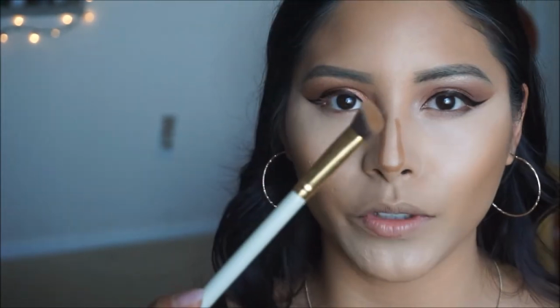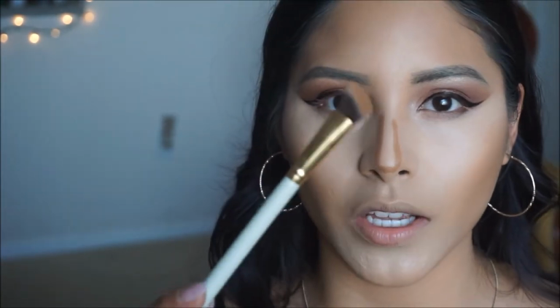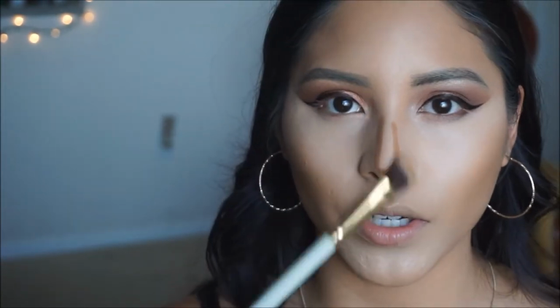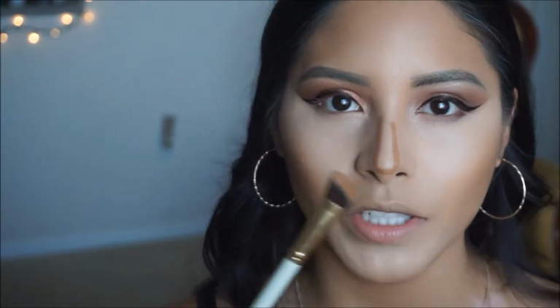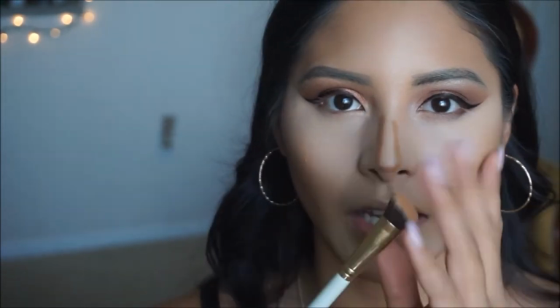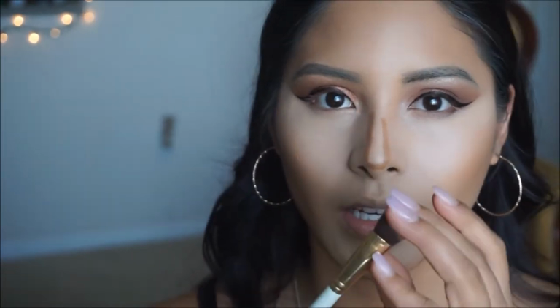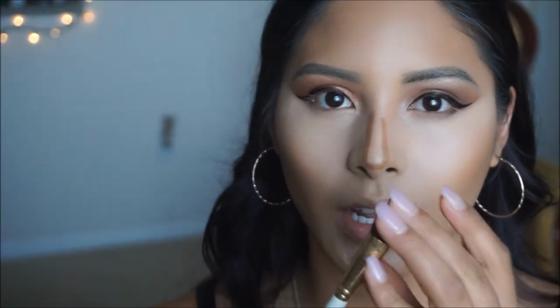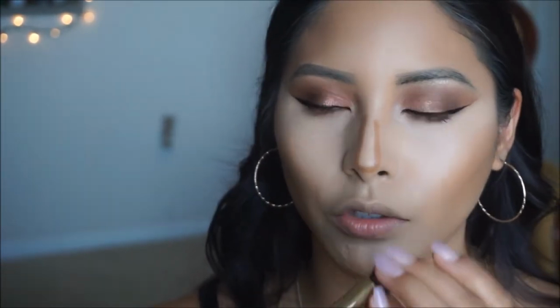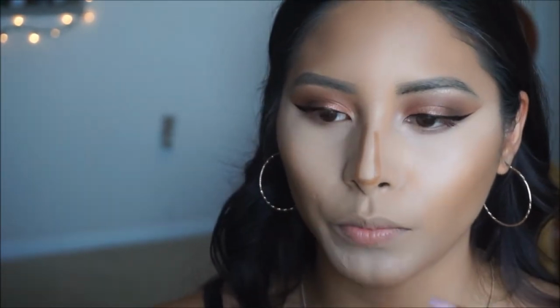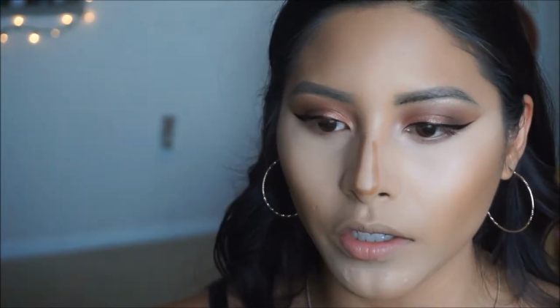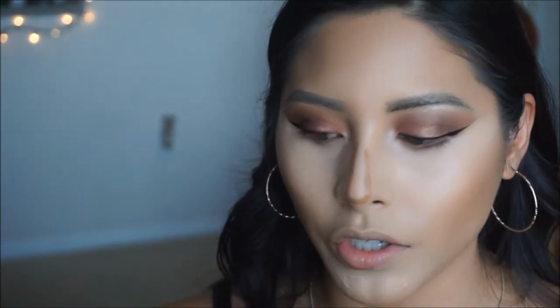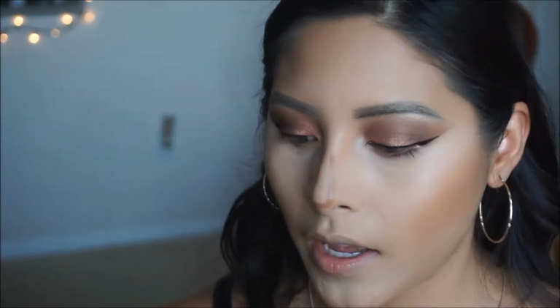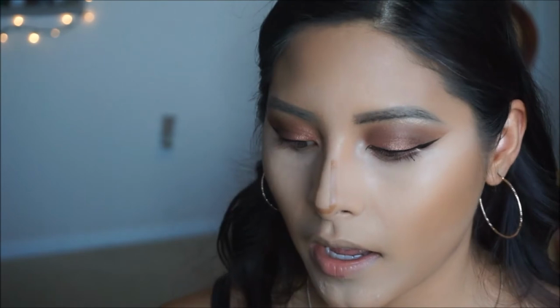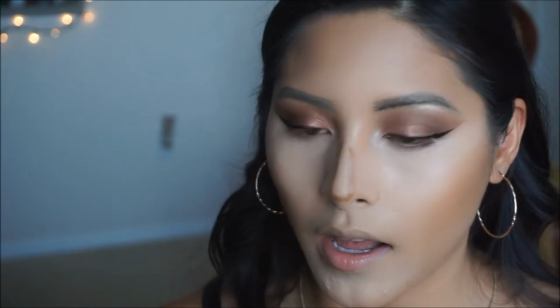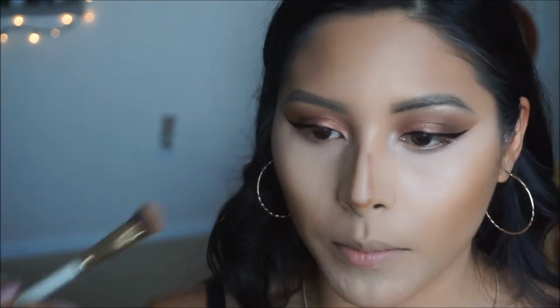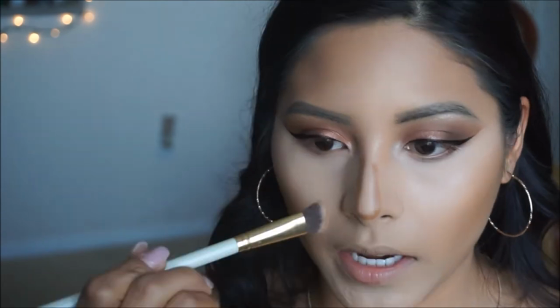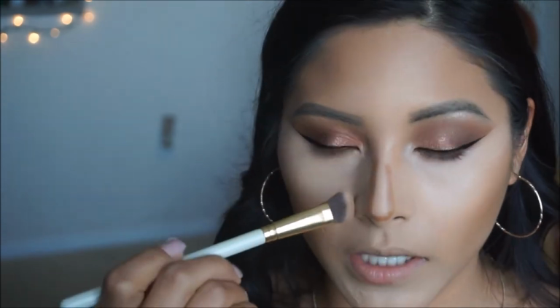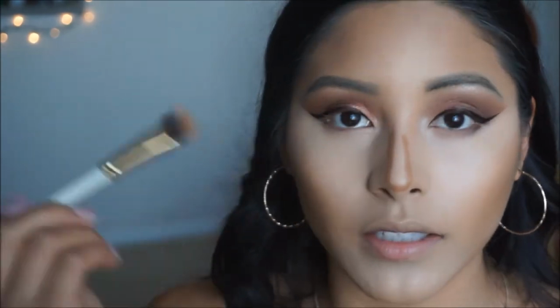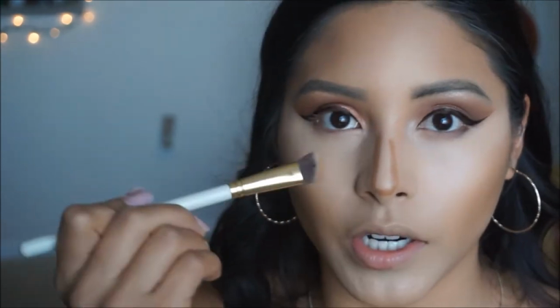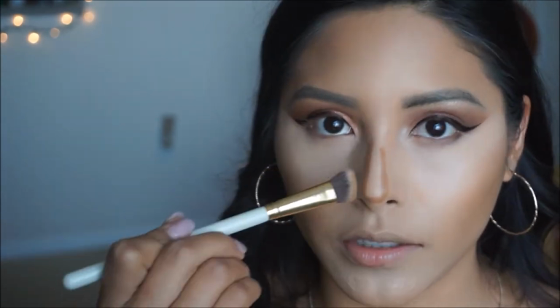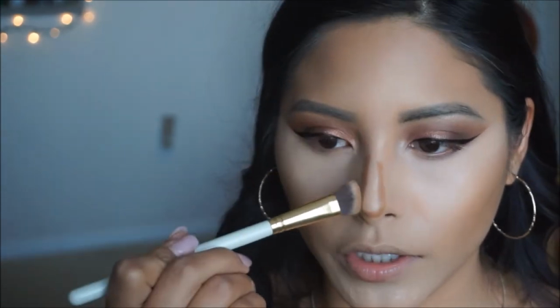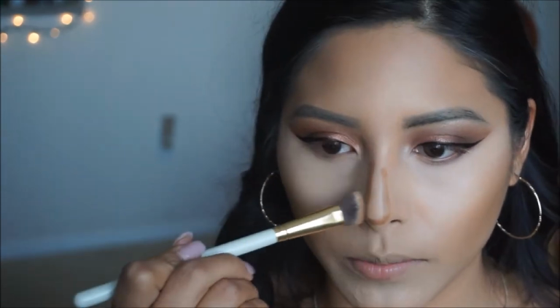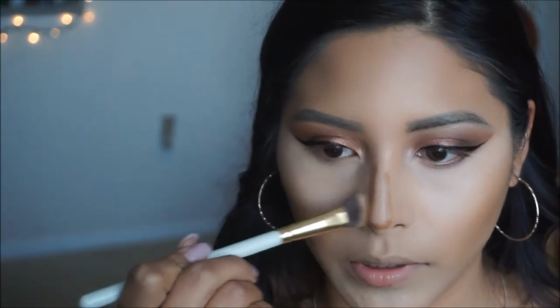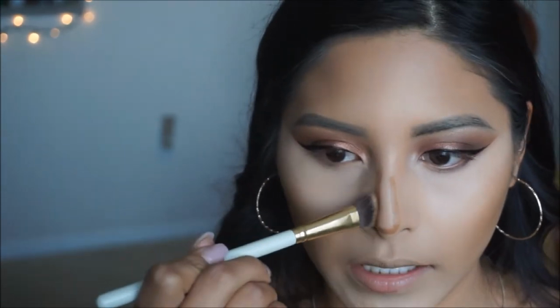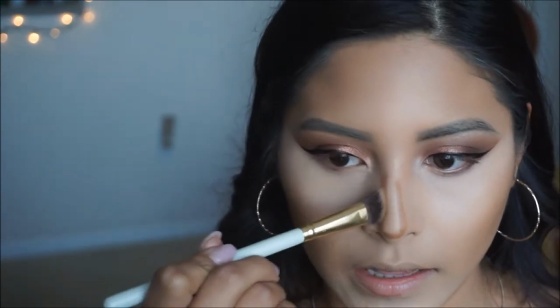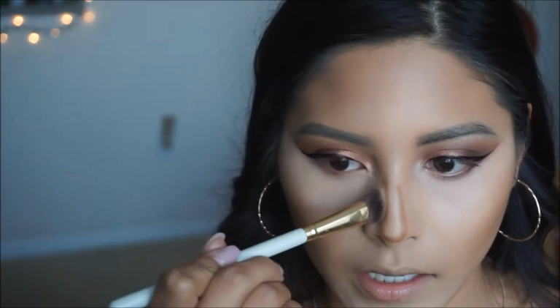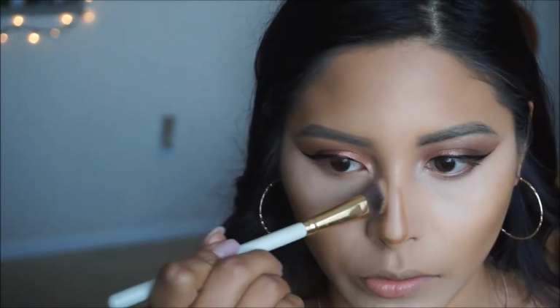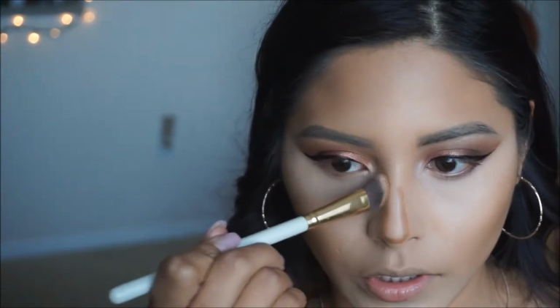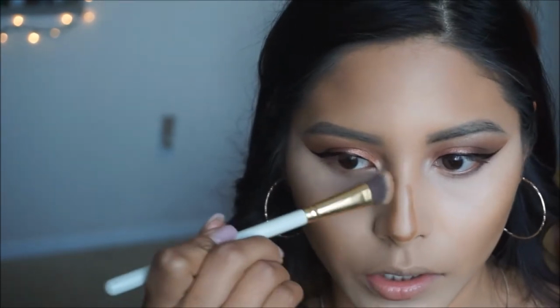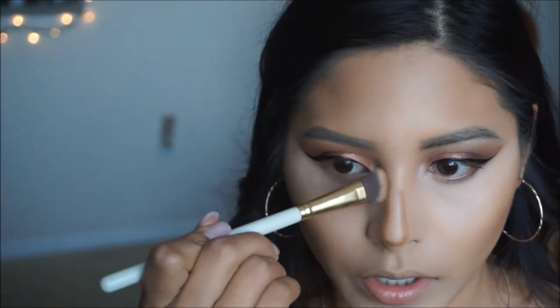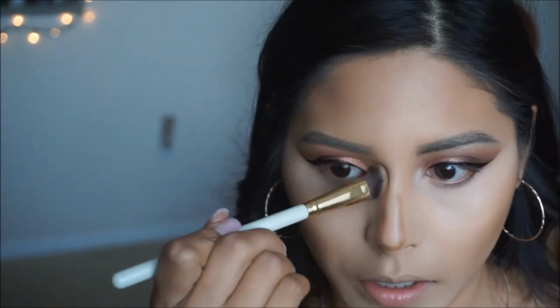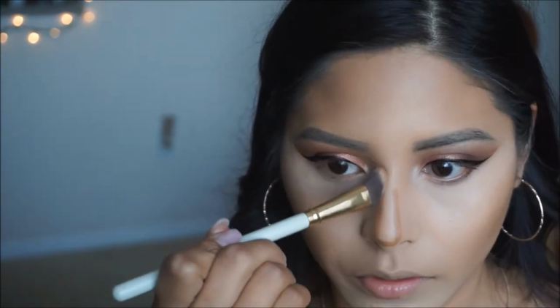For the contour, I'm just taking an angled brush and going to start blending that nose contour out.